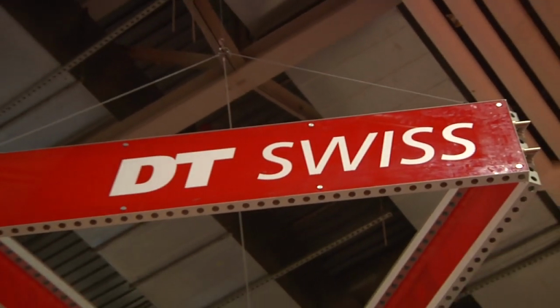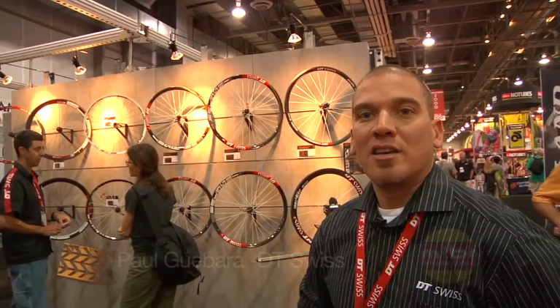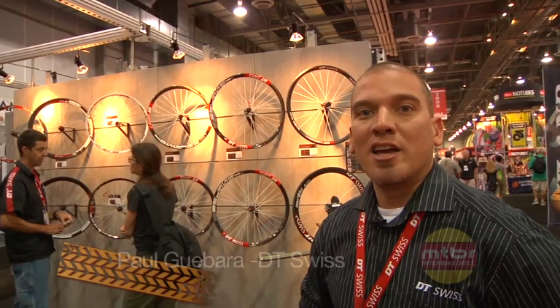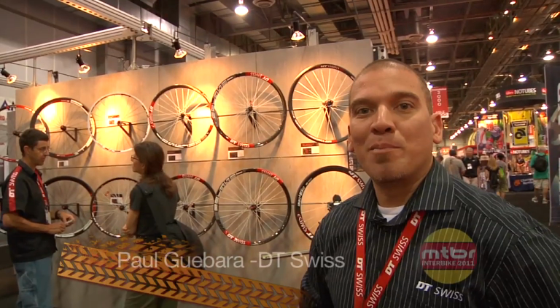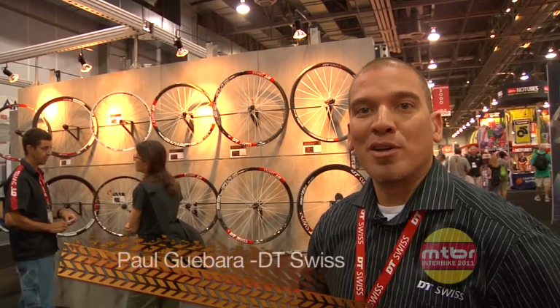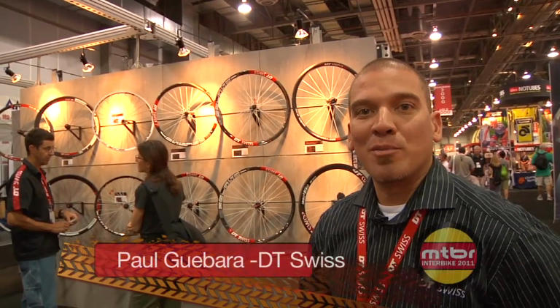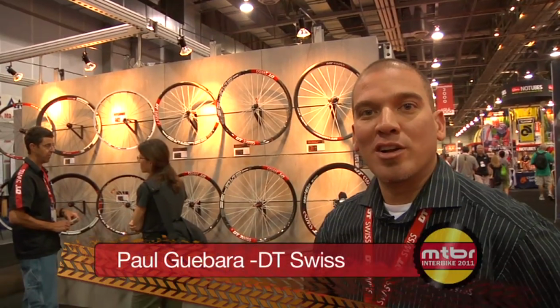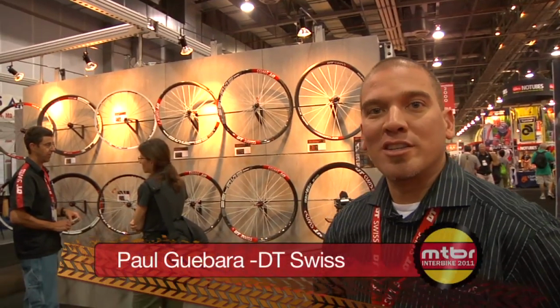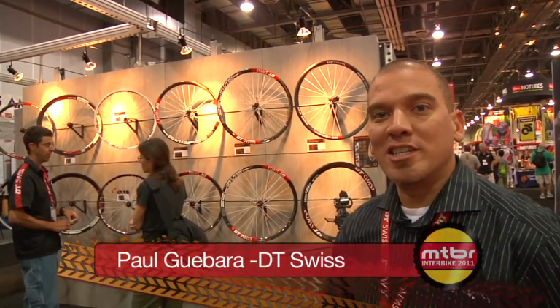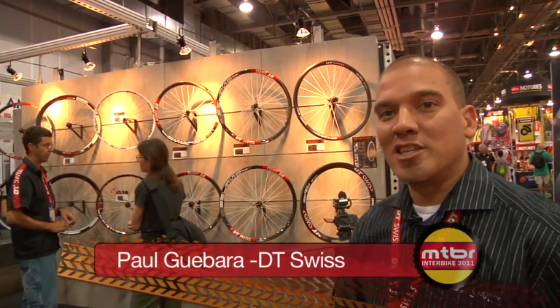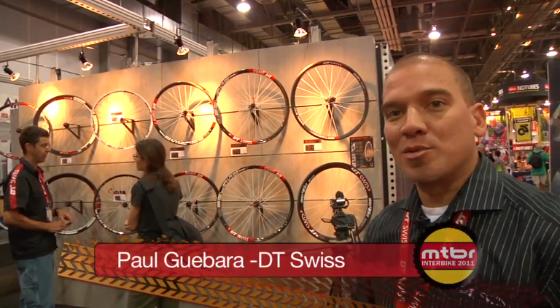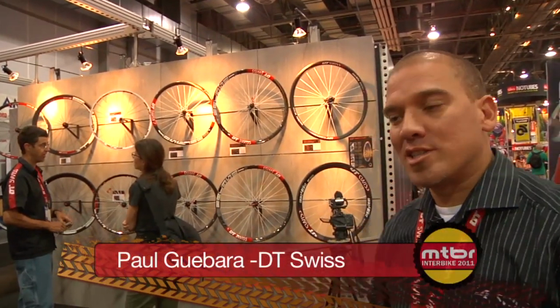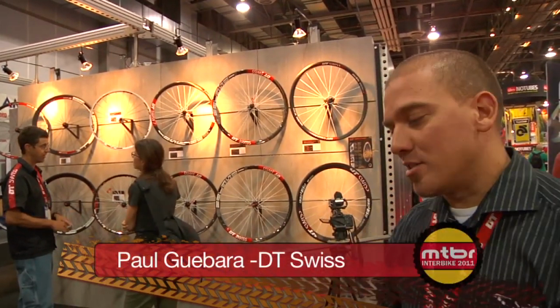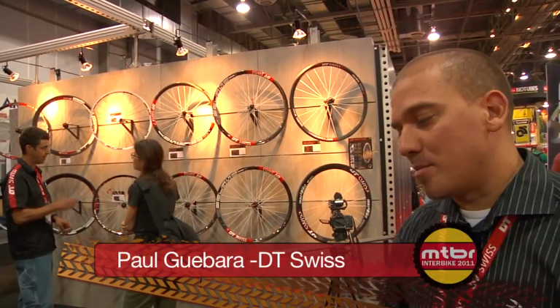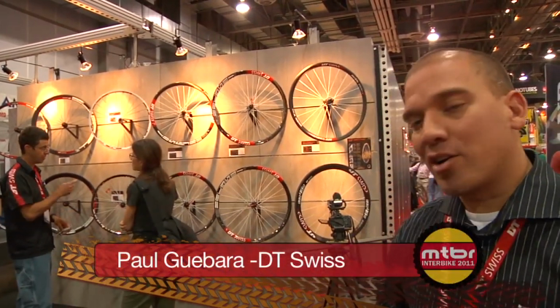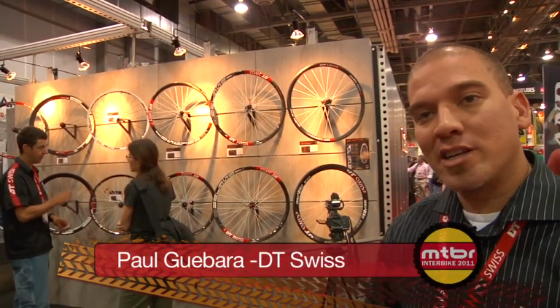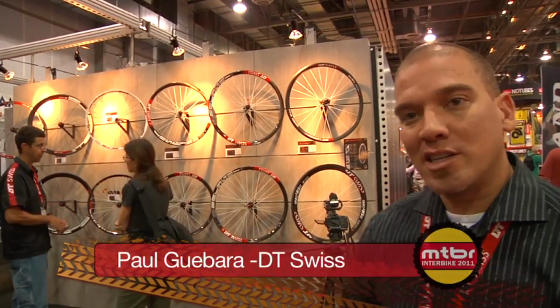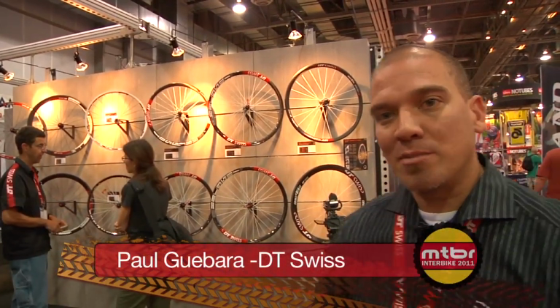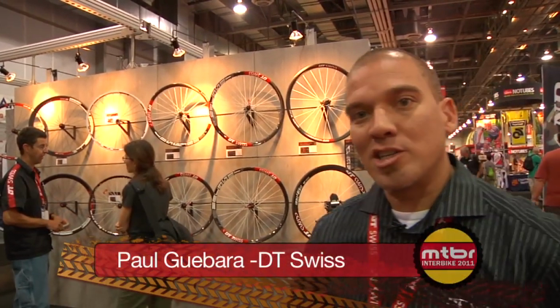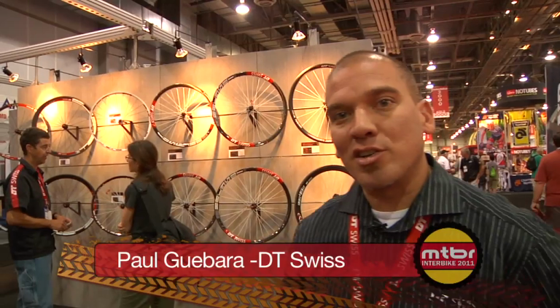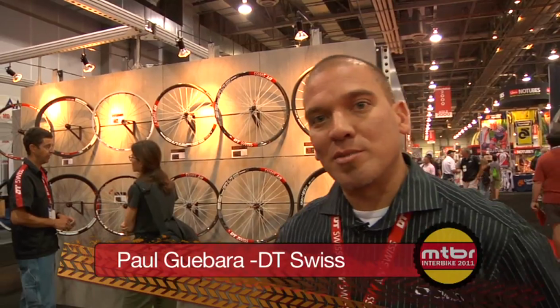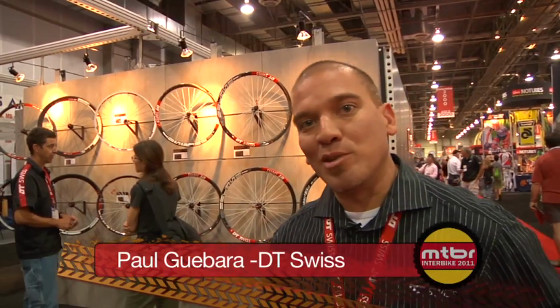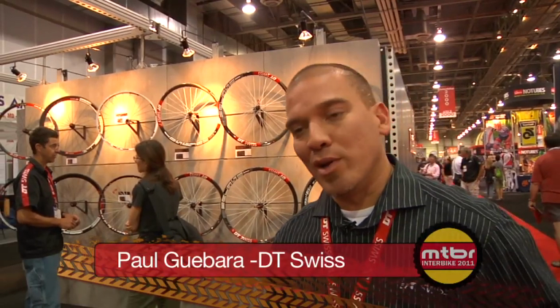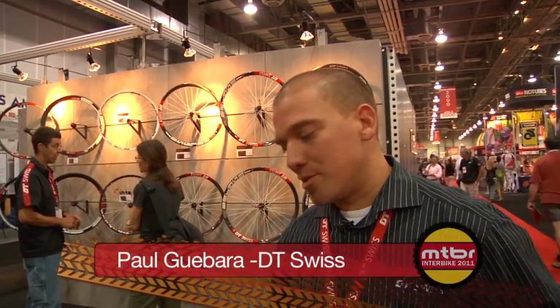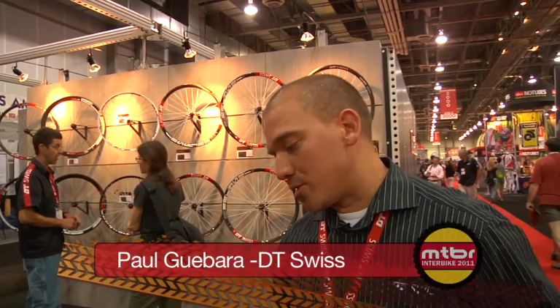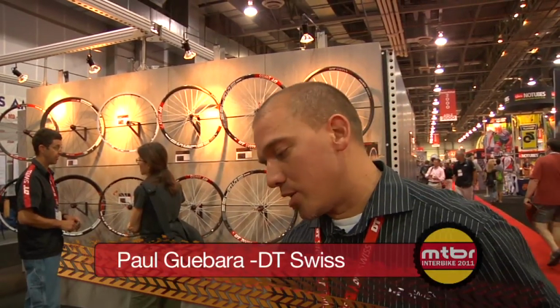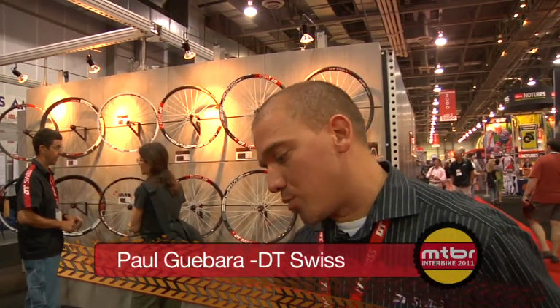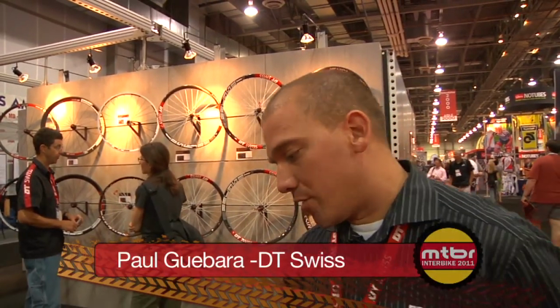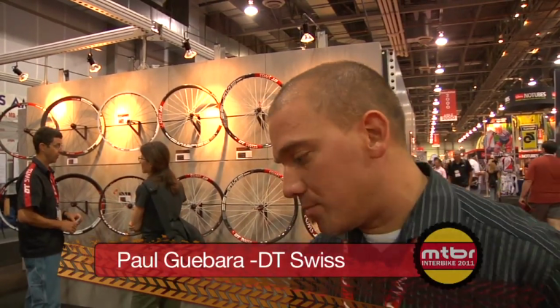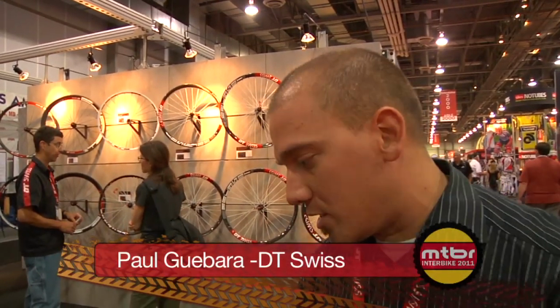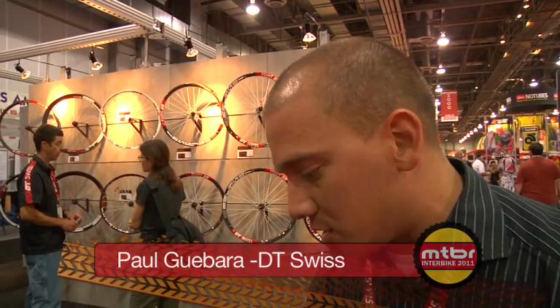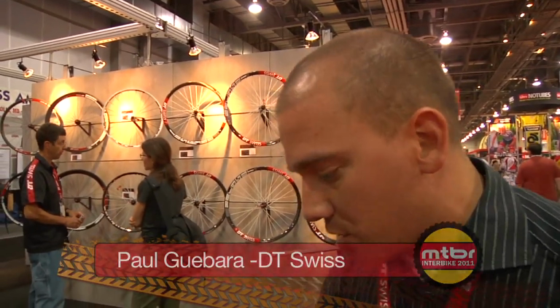Hi, I'm Paul Gabbara from the DT Swiss sales and marketing team. I'm going to show you some new rims for 2012 from DT Swiss.